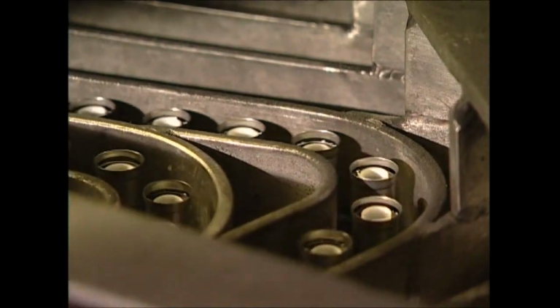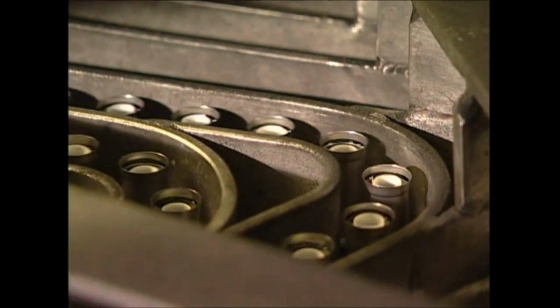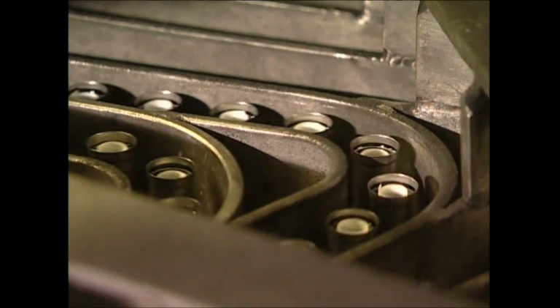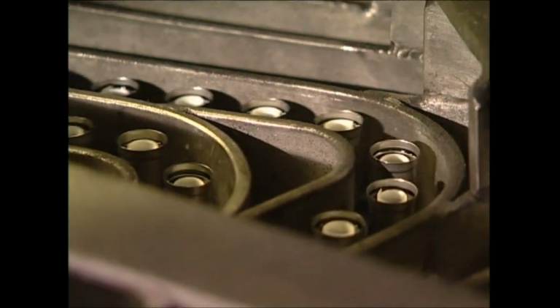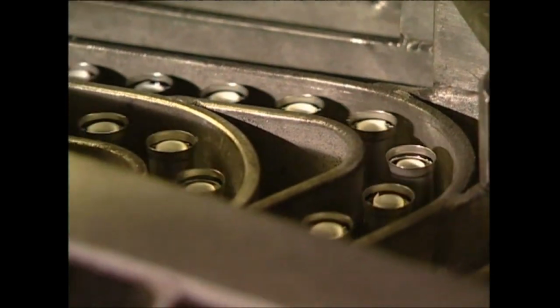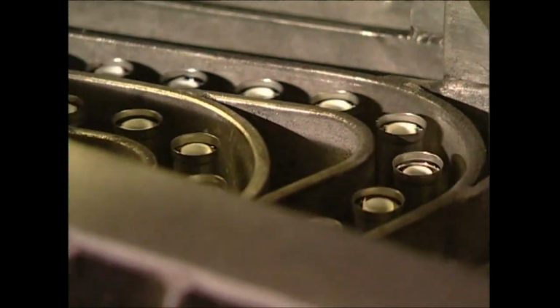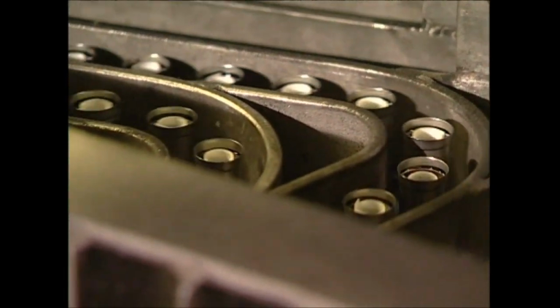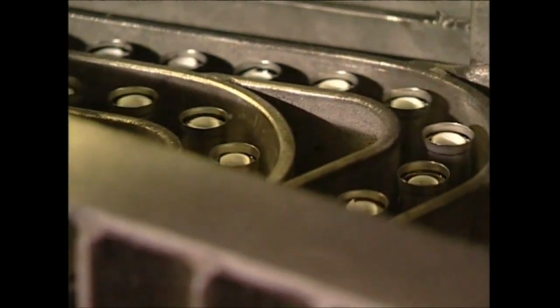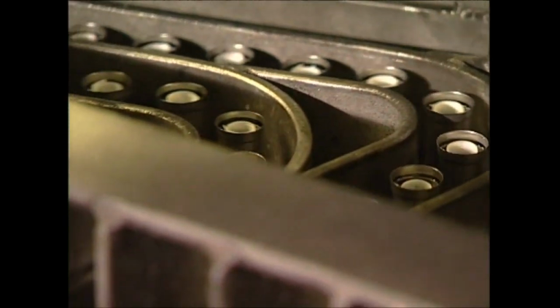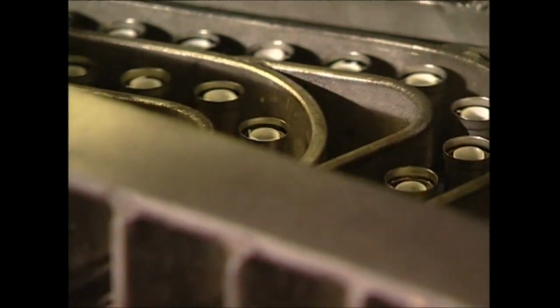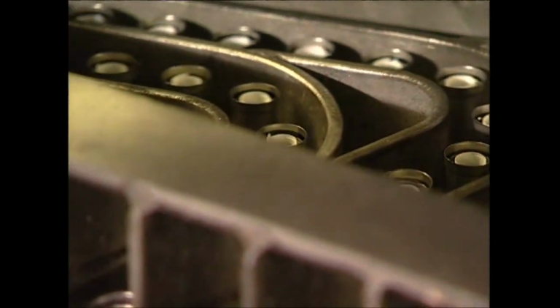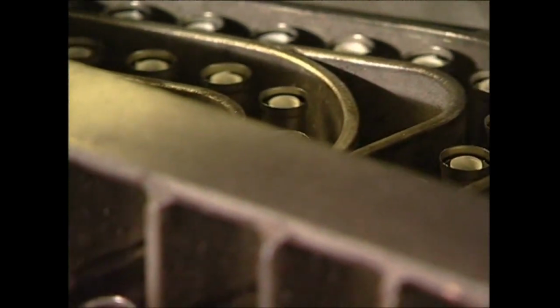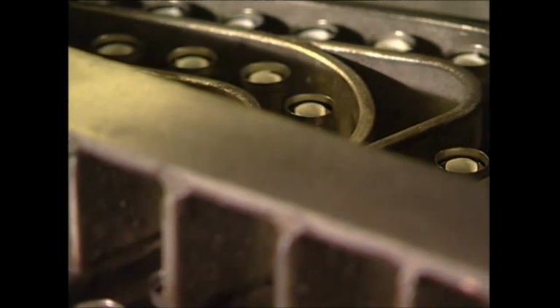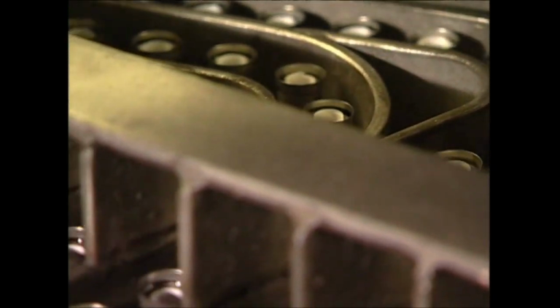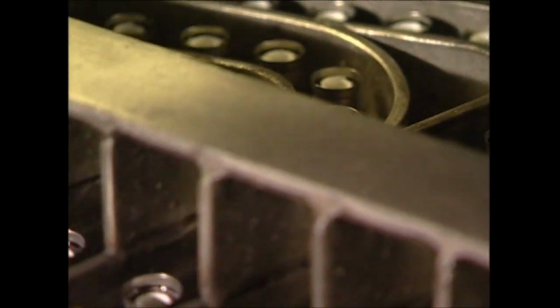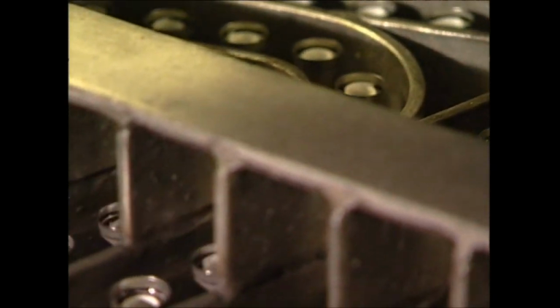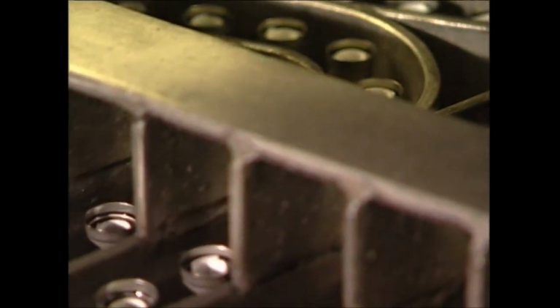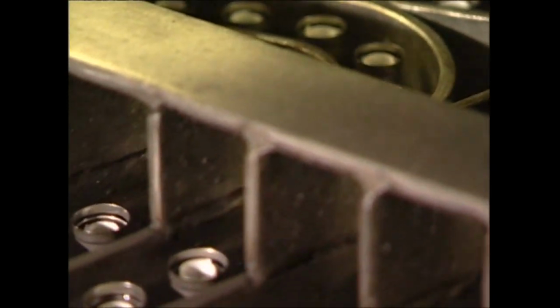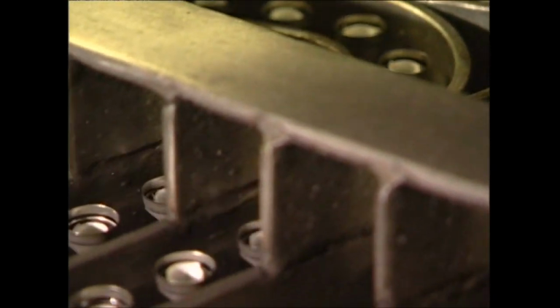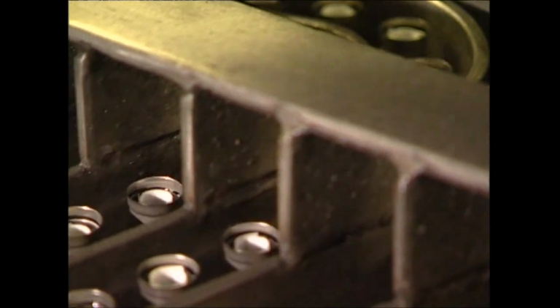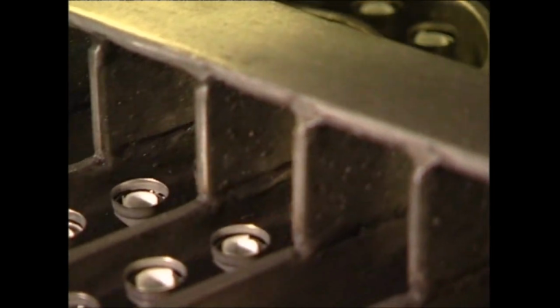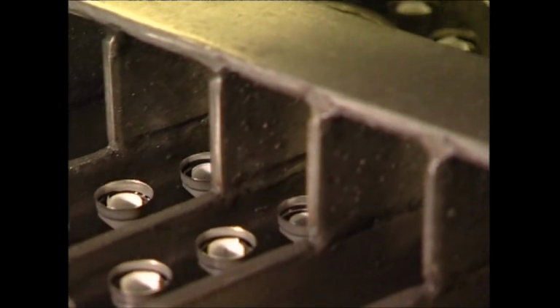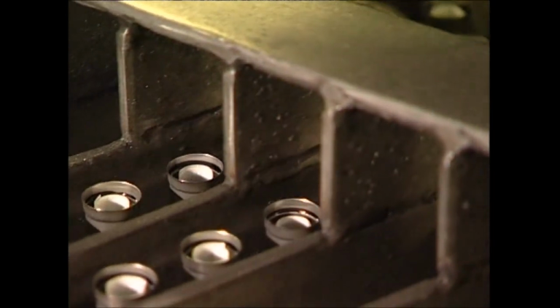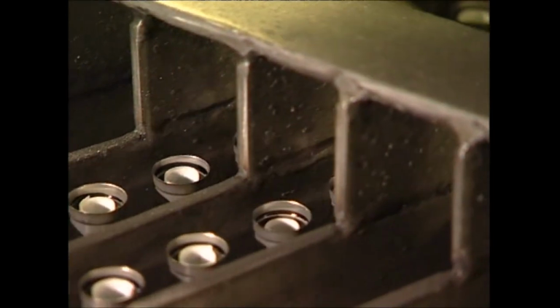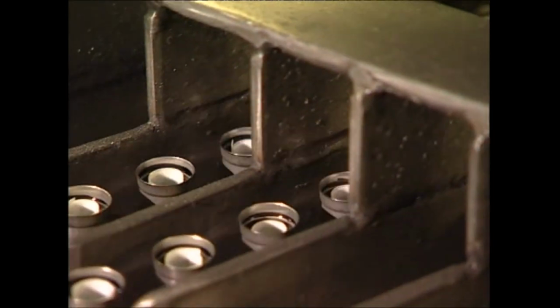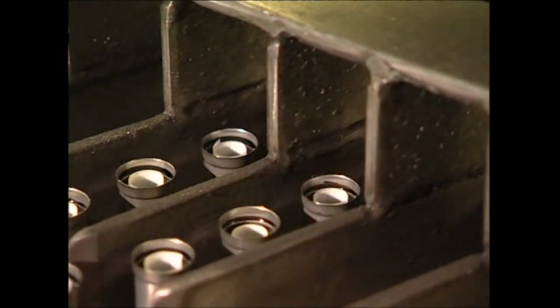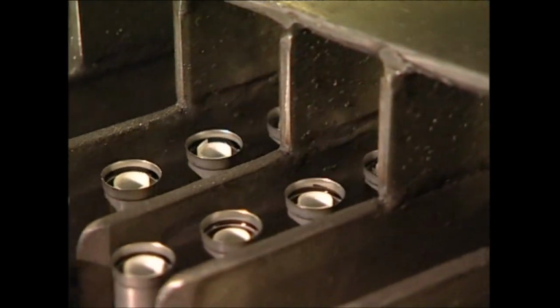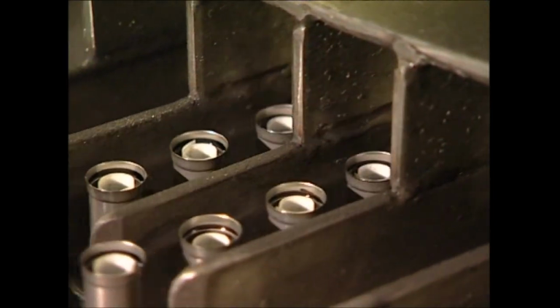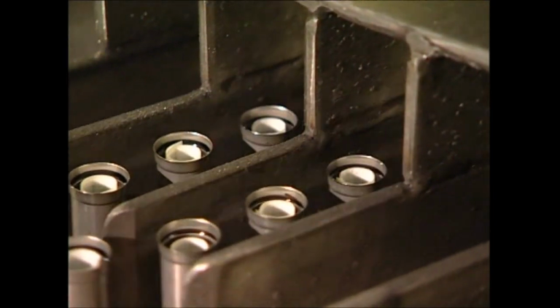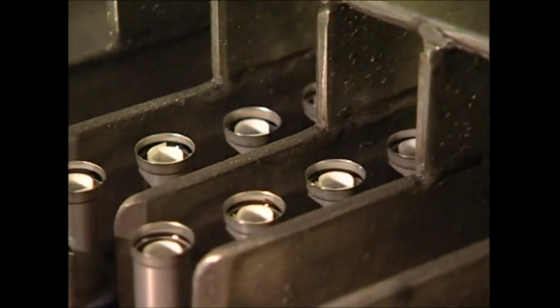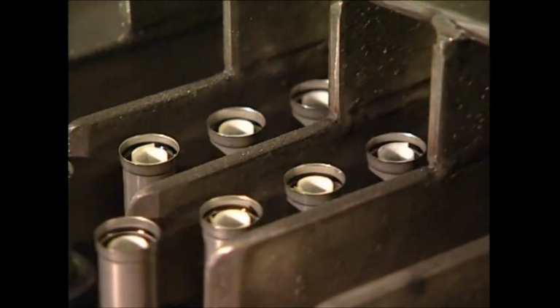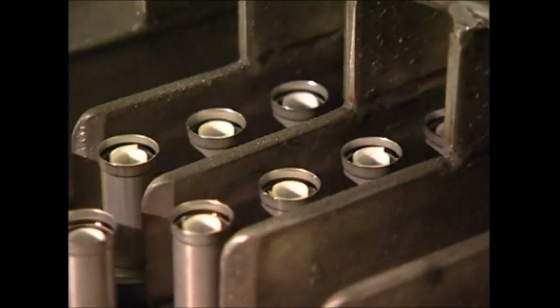As the batteries come out of the machine, they've slowed just enough so you can see the white lining in each case.